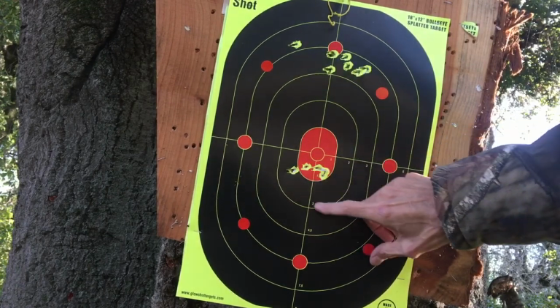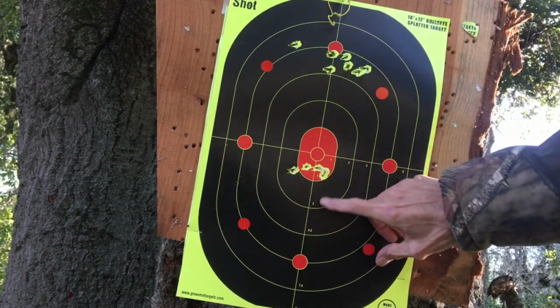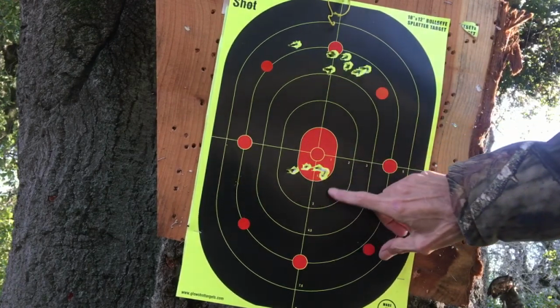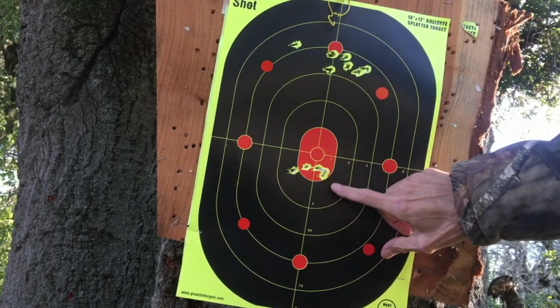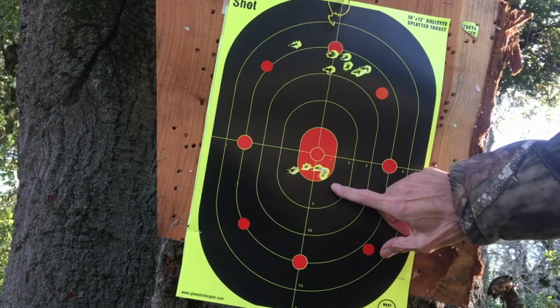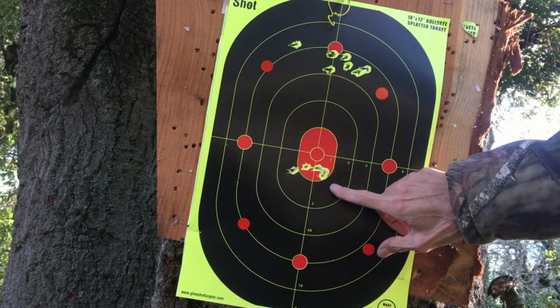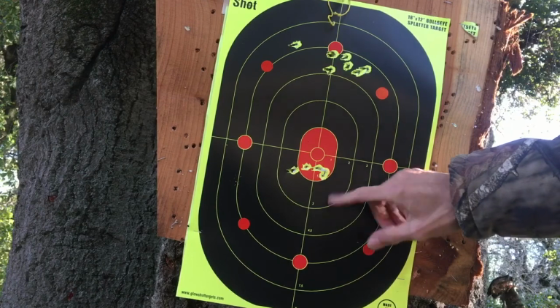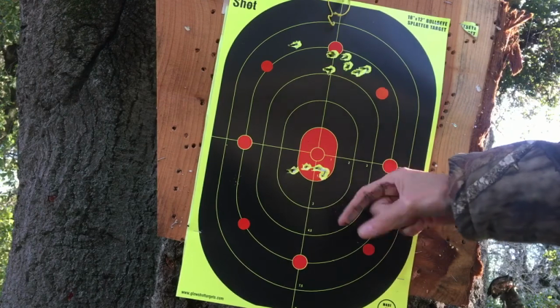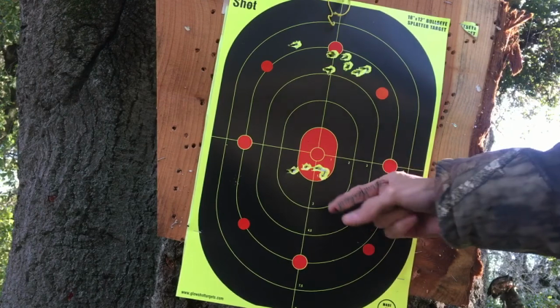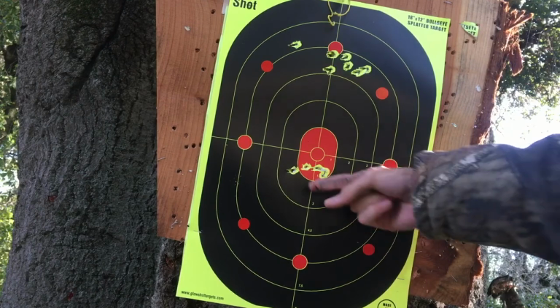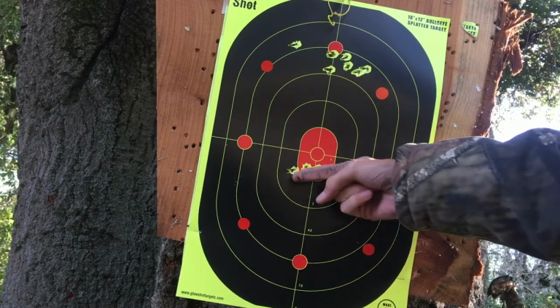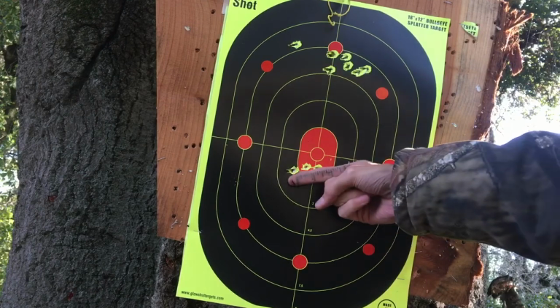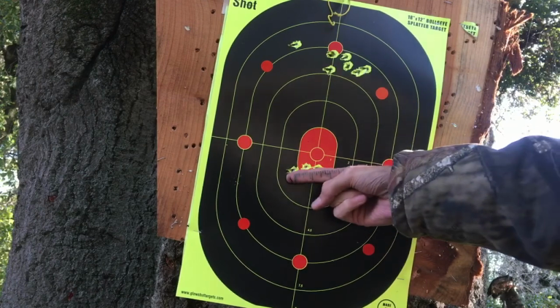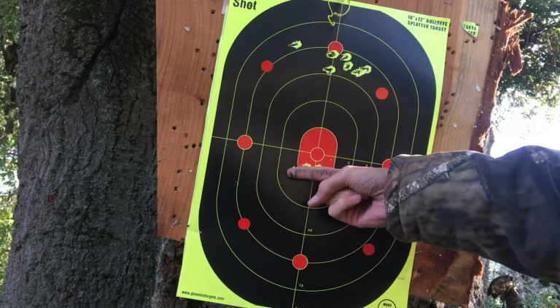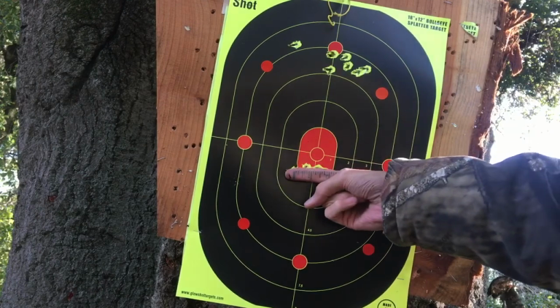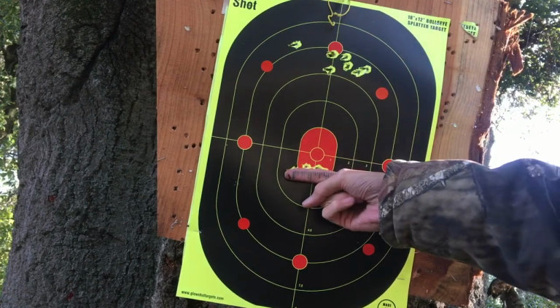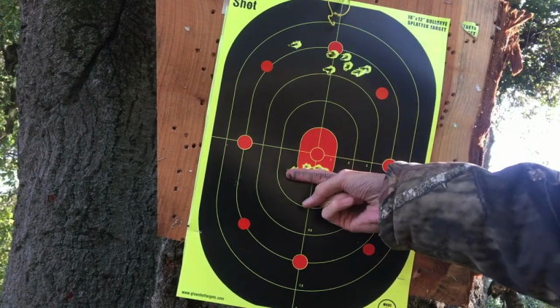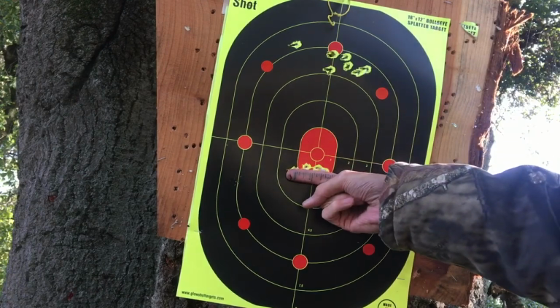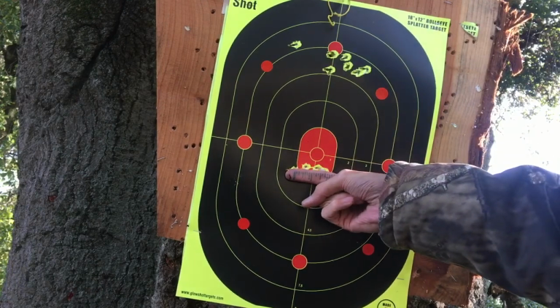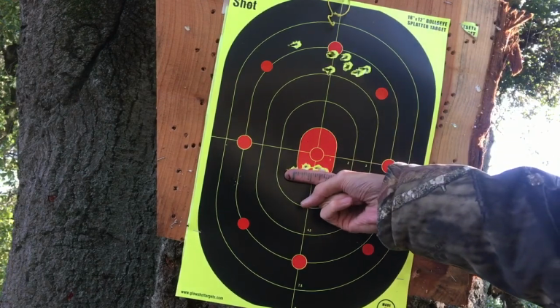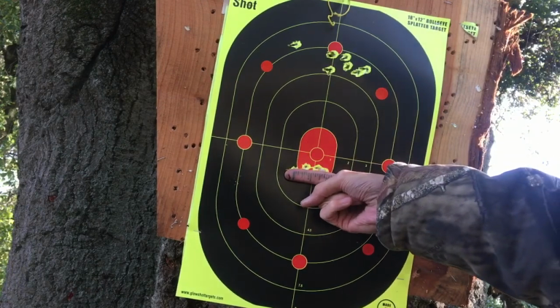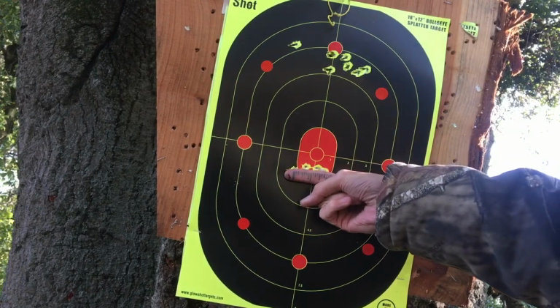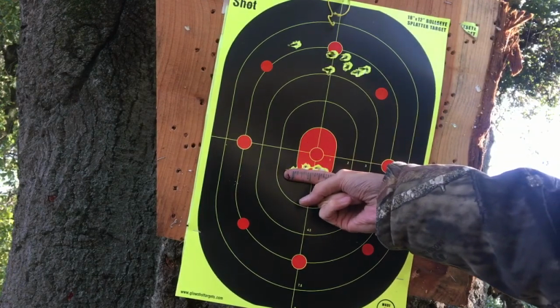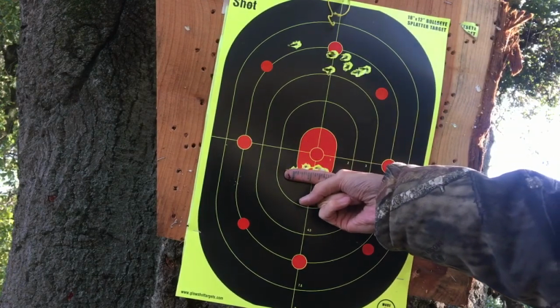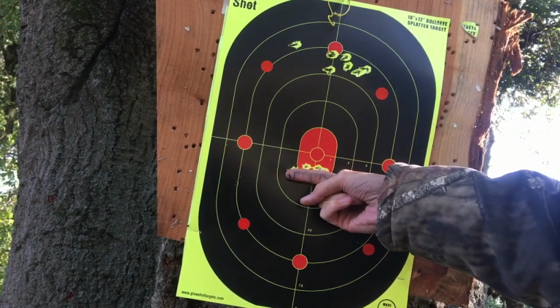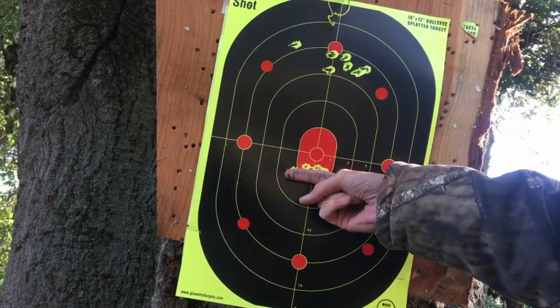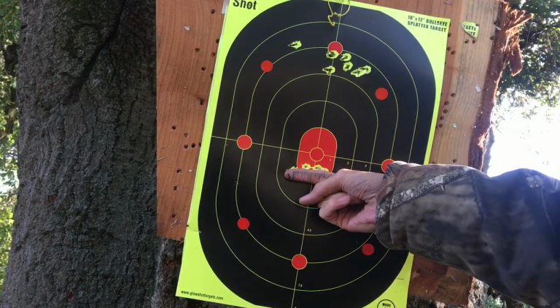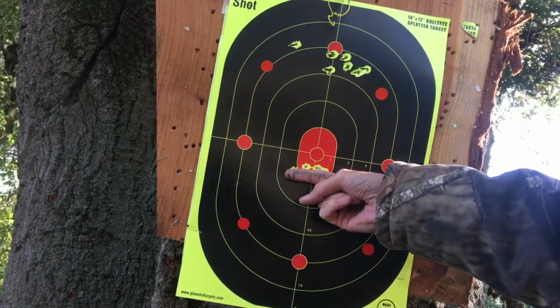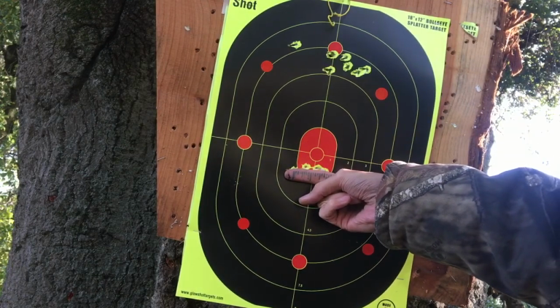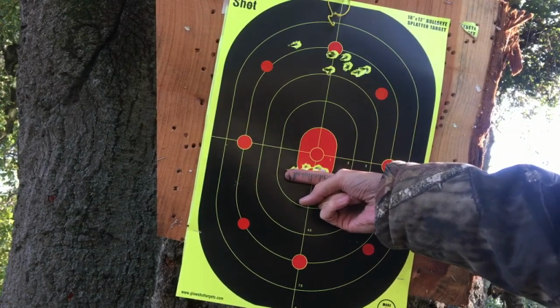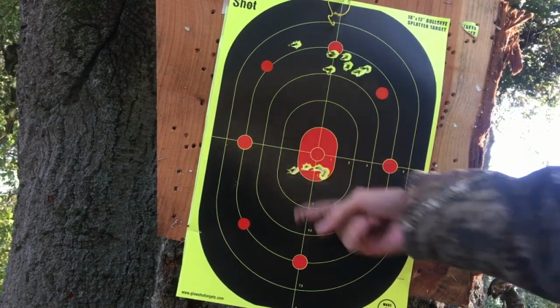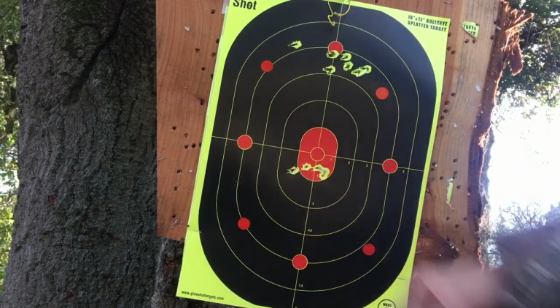And this is what we just did on camera — one, two, three, four, five. 90 yards. Two inch group.